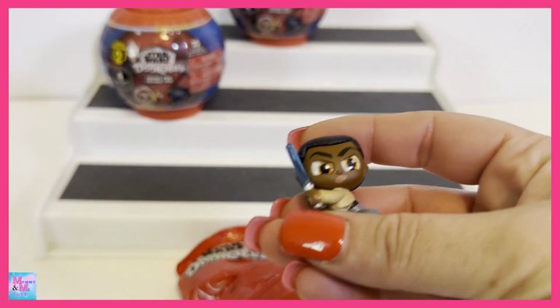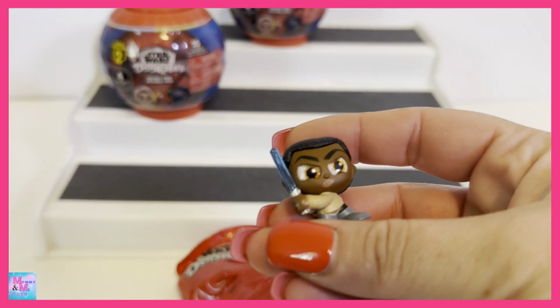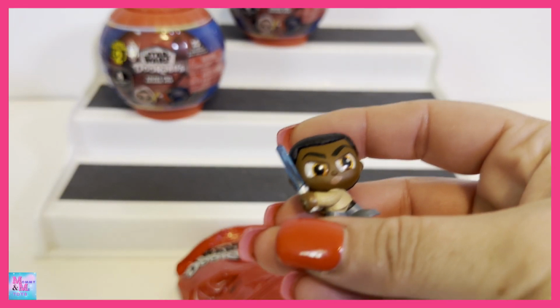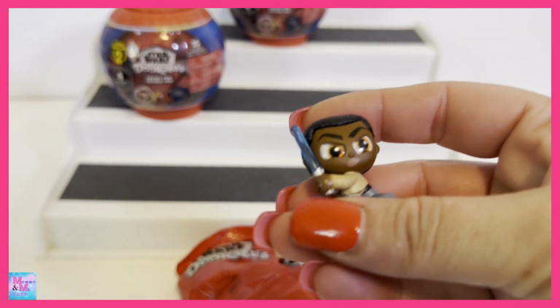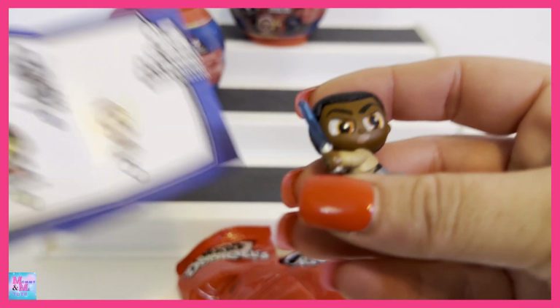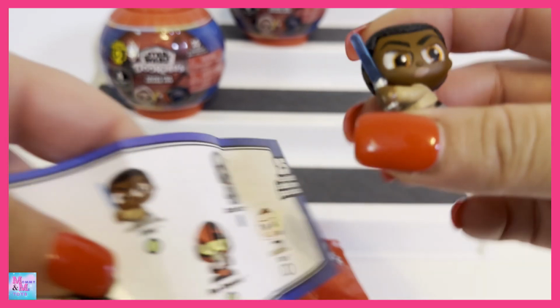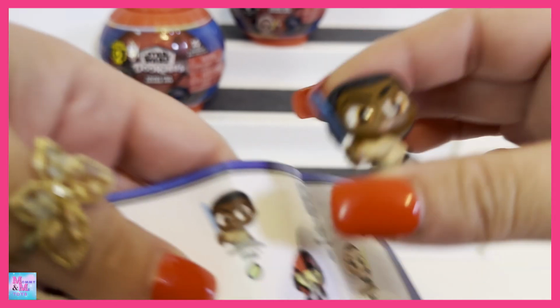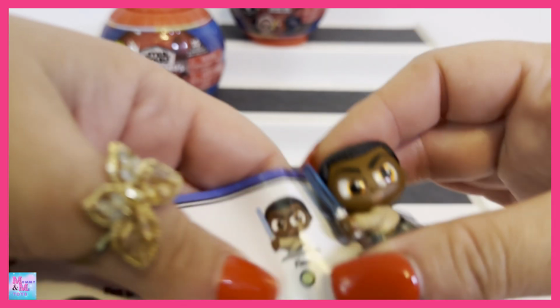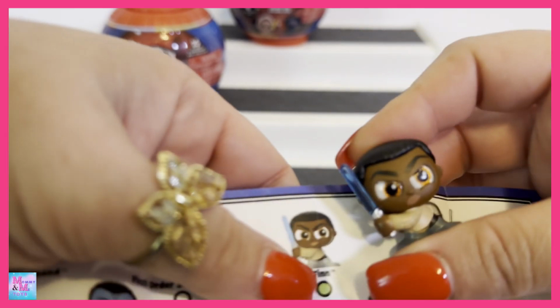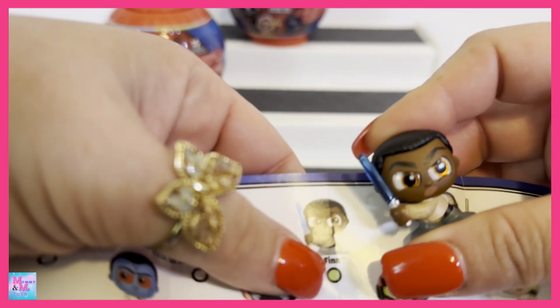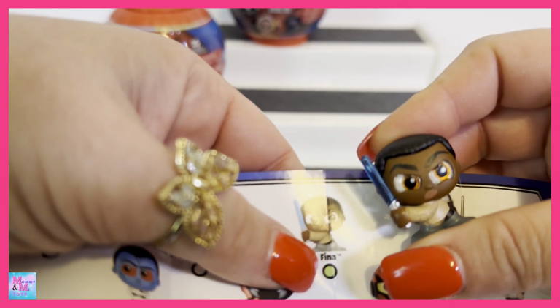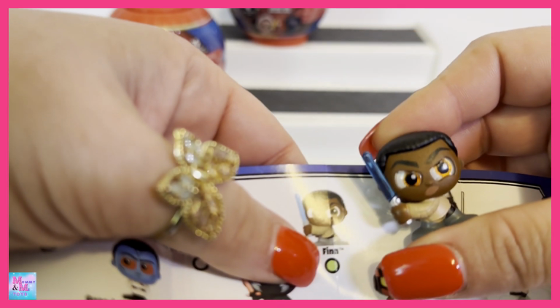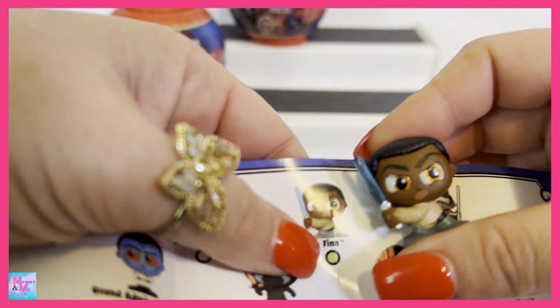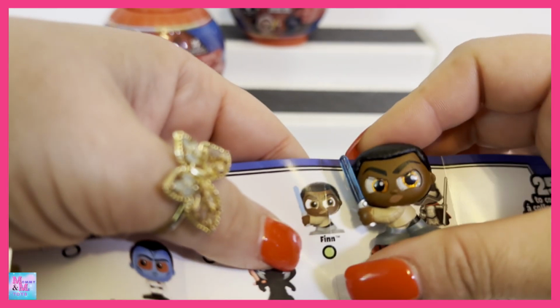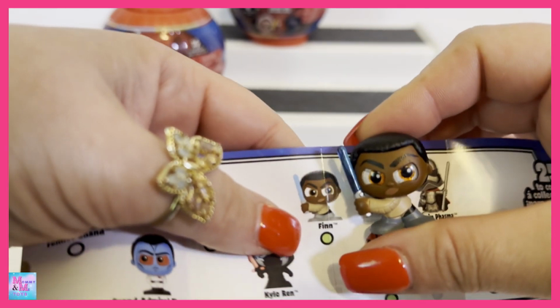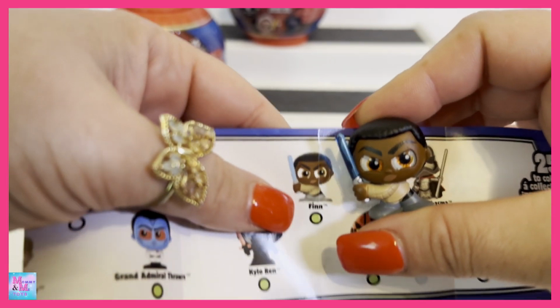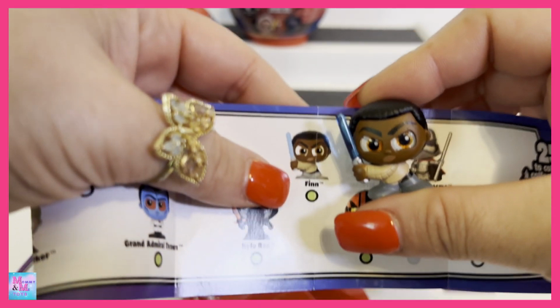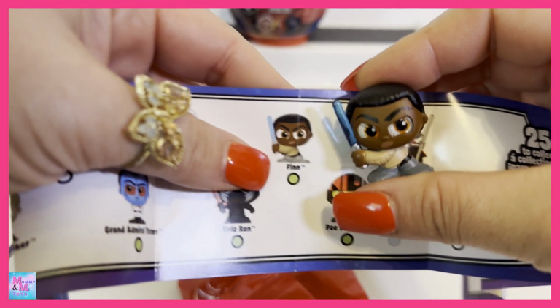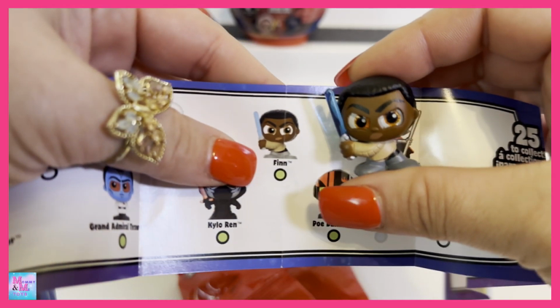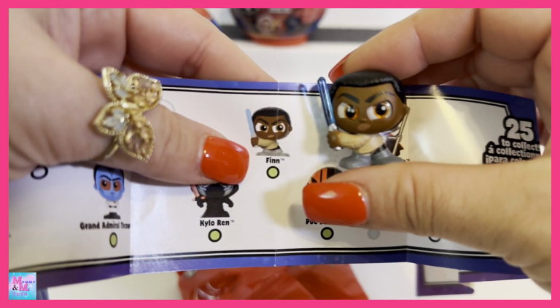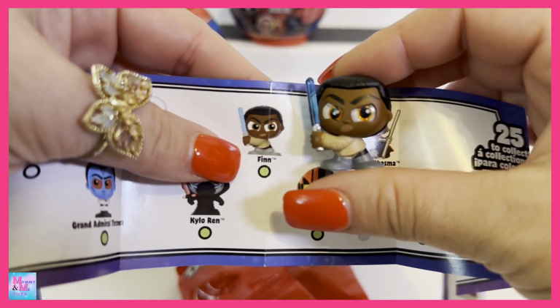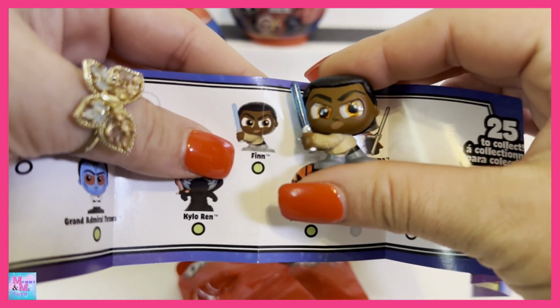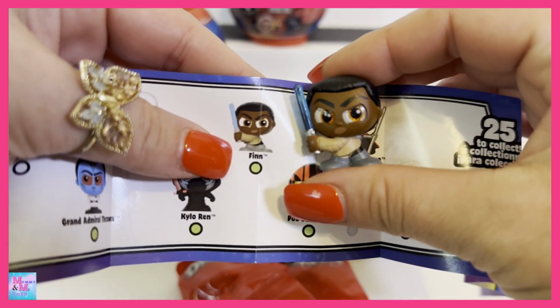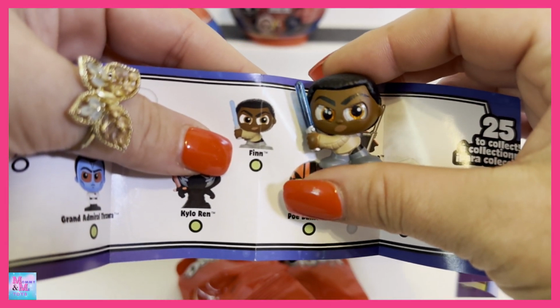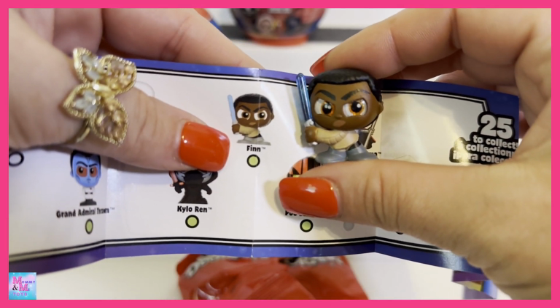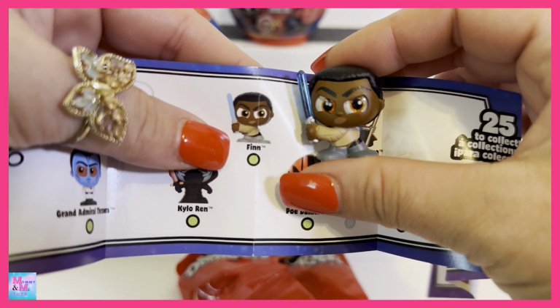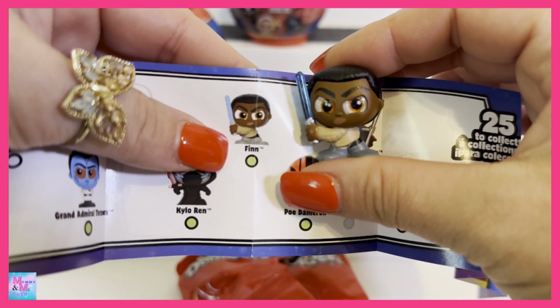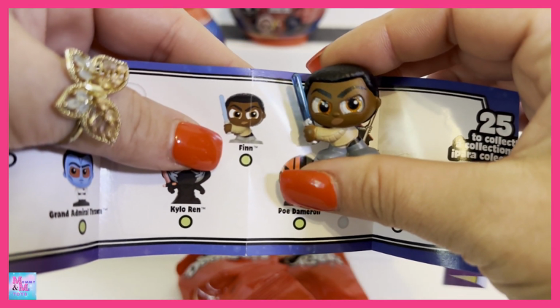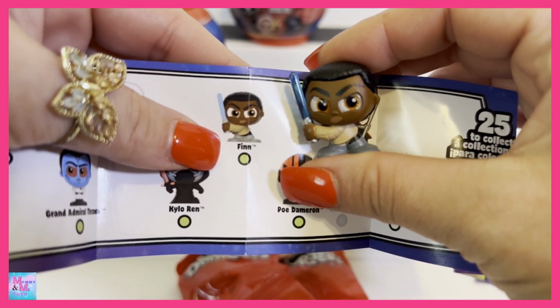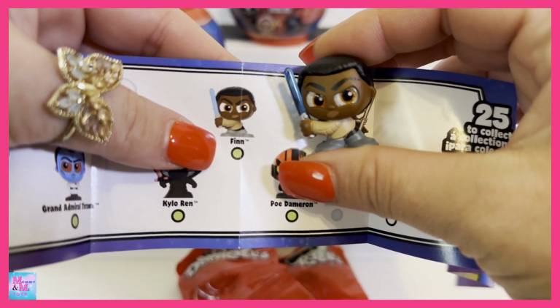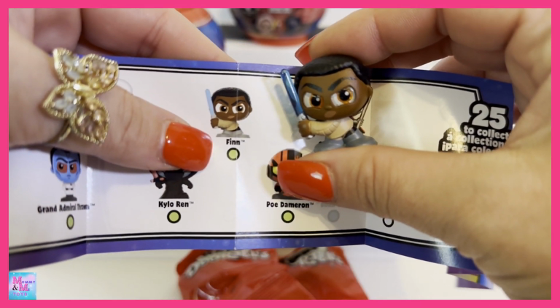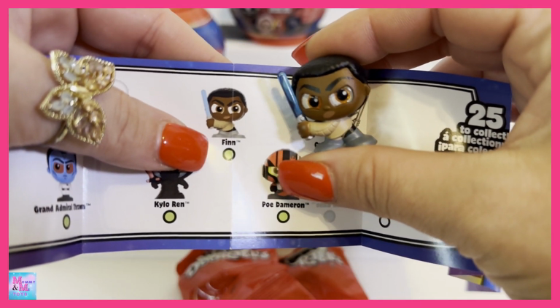It looks like in this series we do have common, rare, and ultra rare. We're just going to start opening, but bear with me when I look to see what their names are, because I don't really know these characters. First up, it looks like we have Finn — I do remember hearing the name Finn.